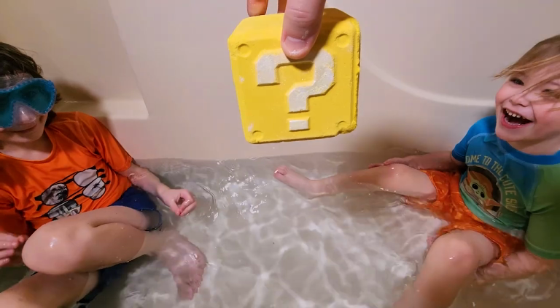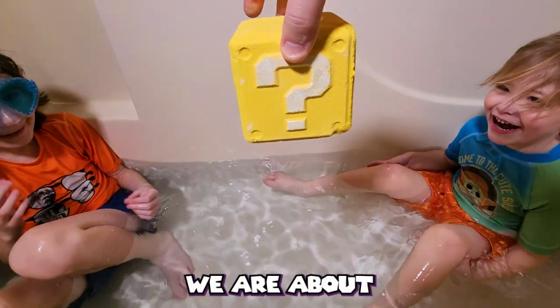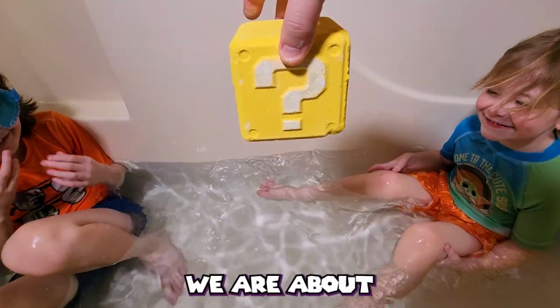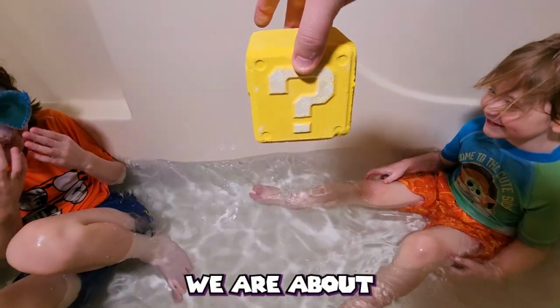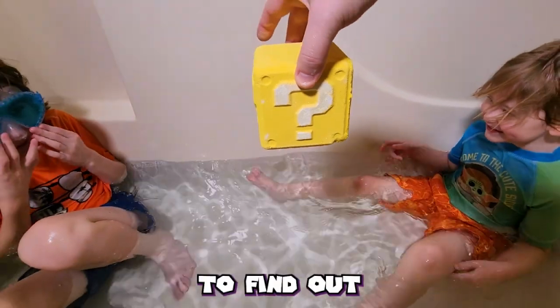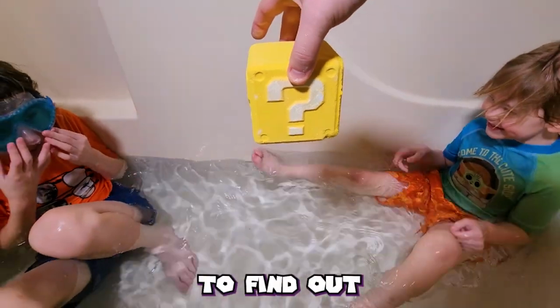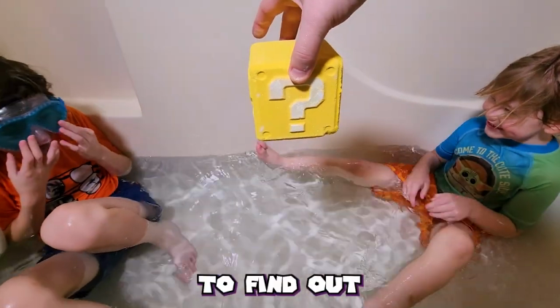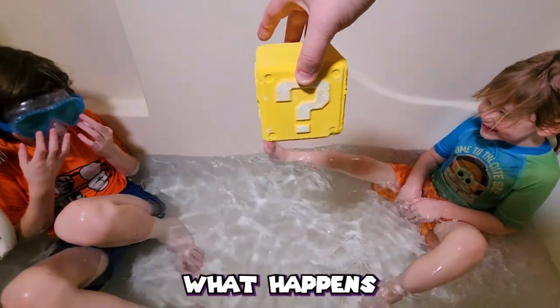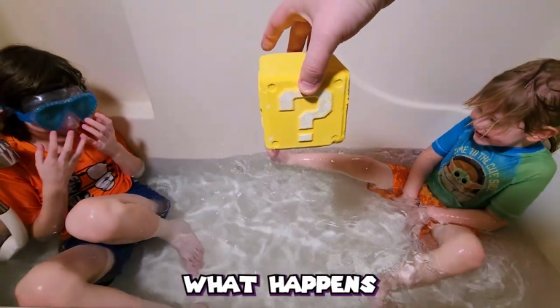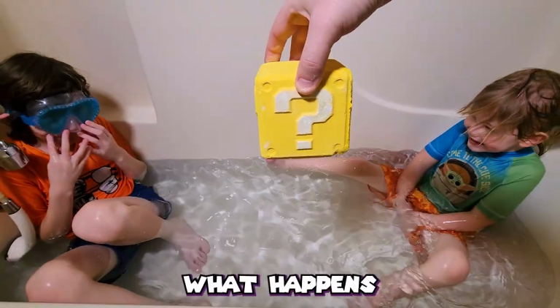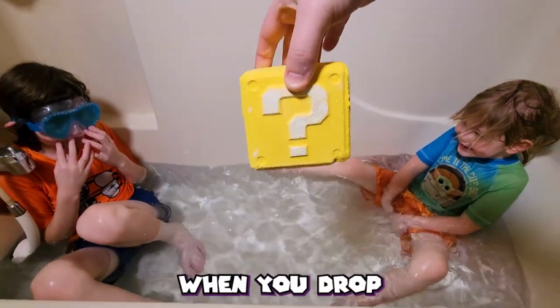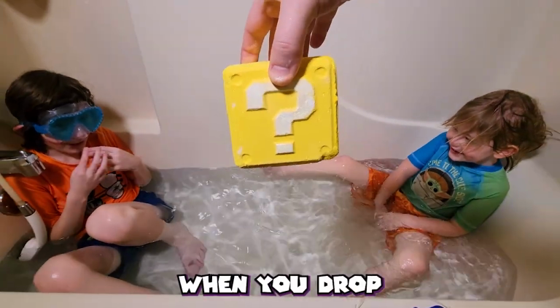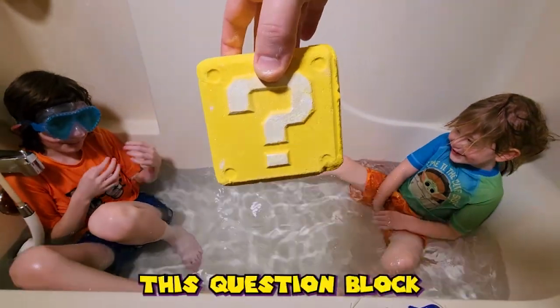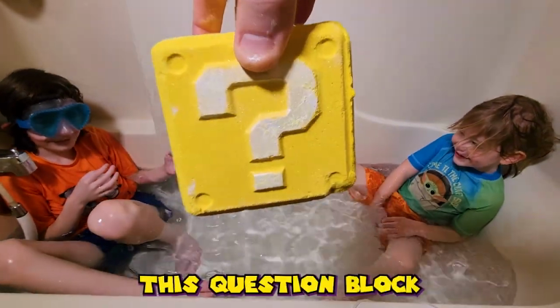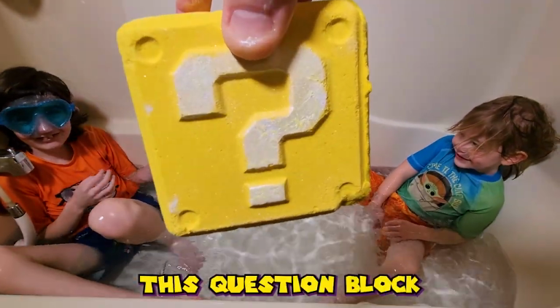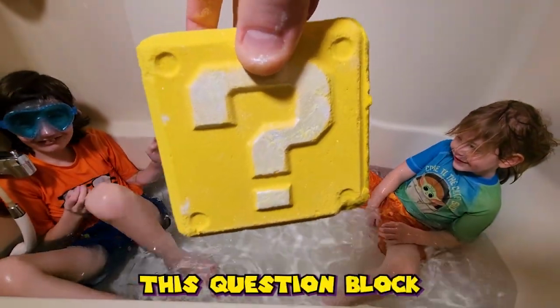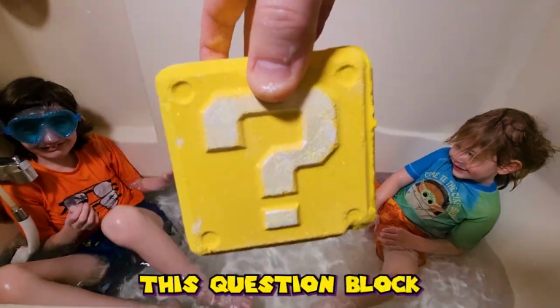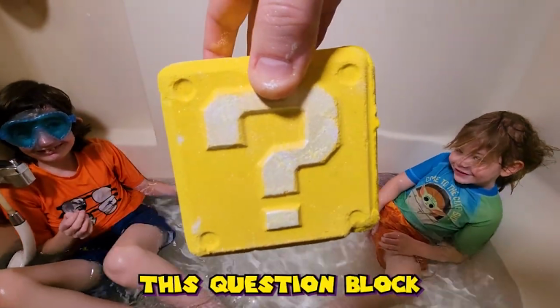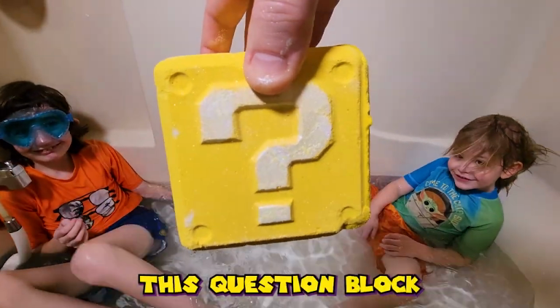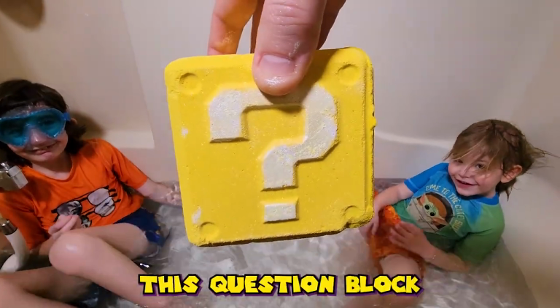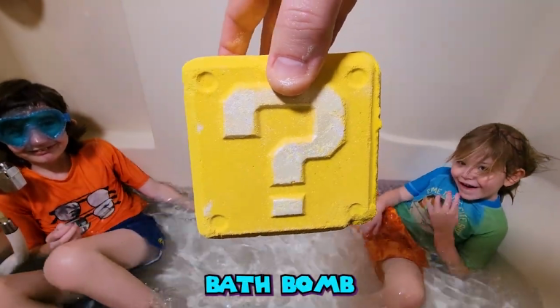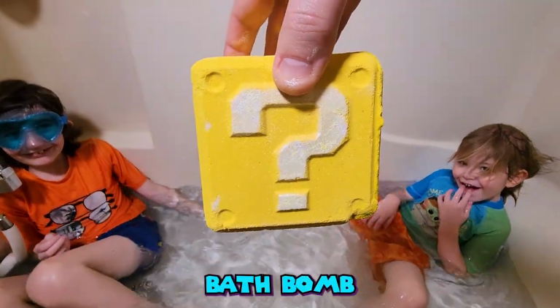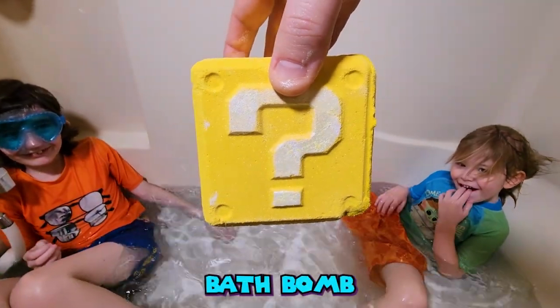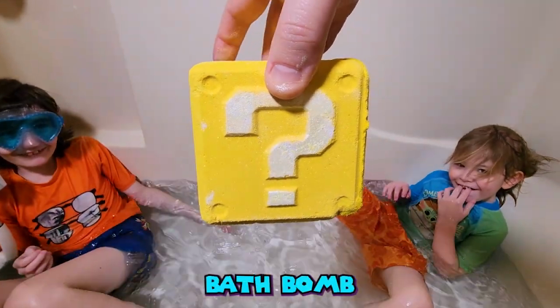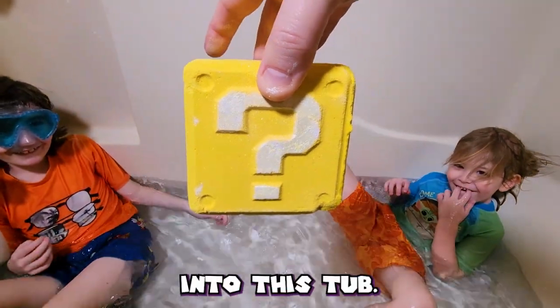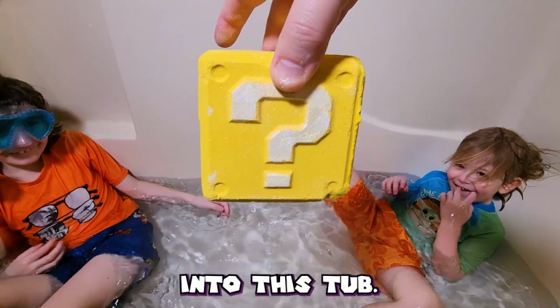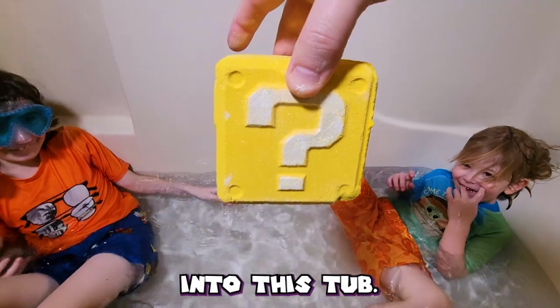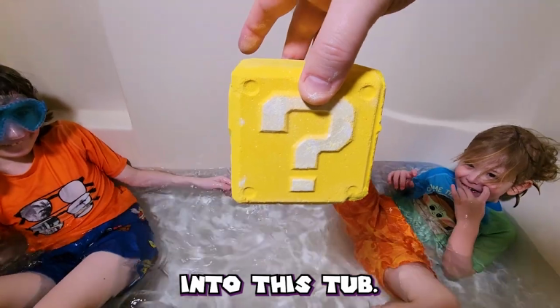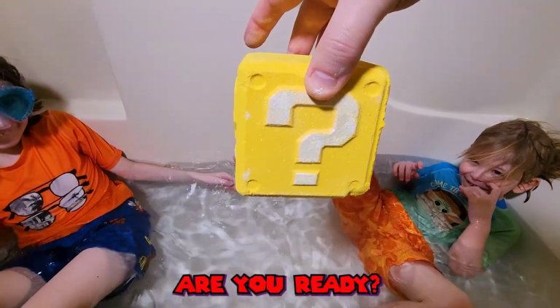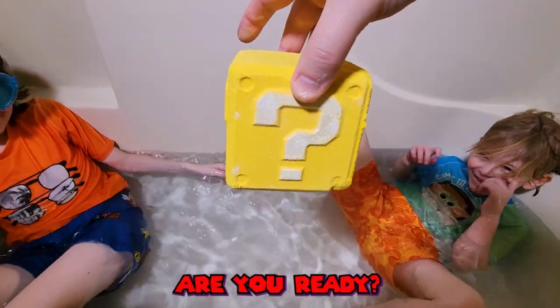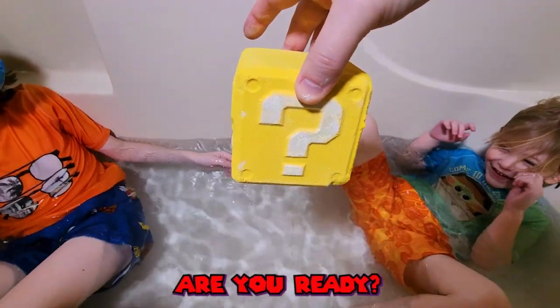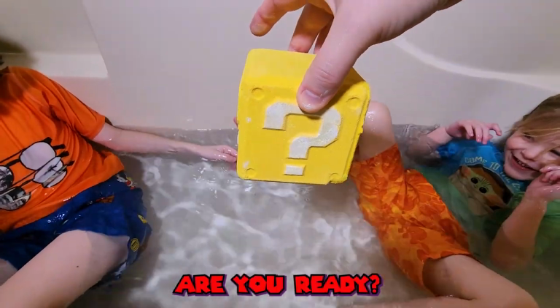We are about to find out what happens when you drop this question block bath bomb into this tub. Are you ready?